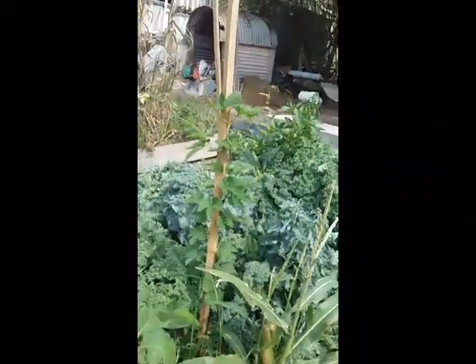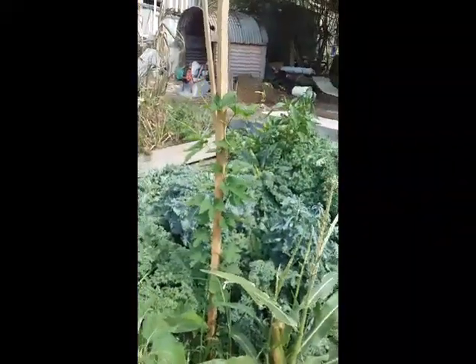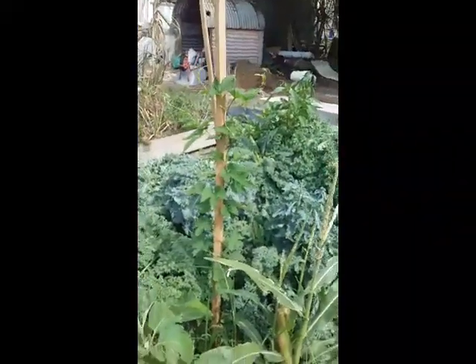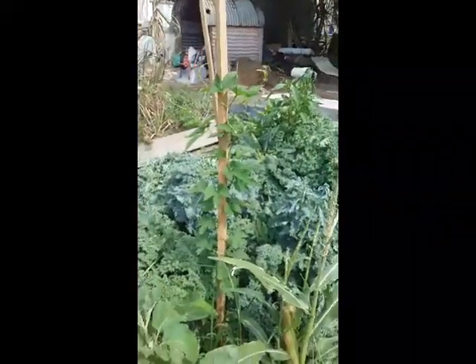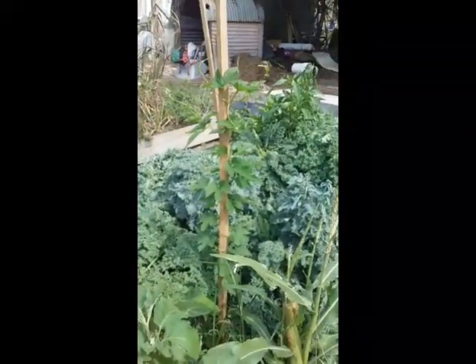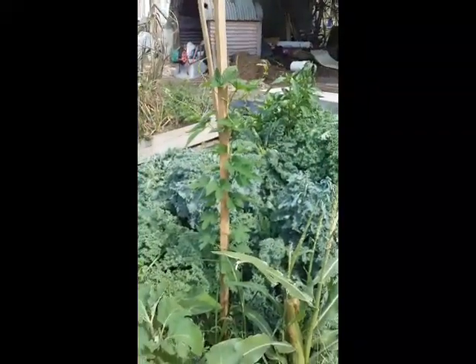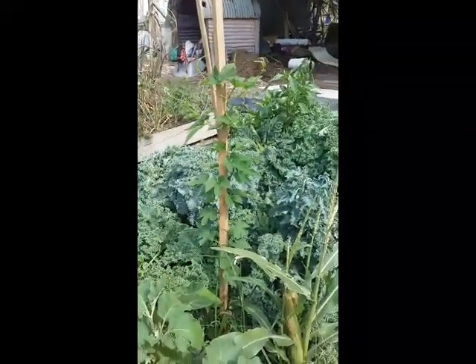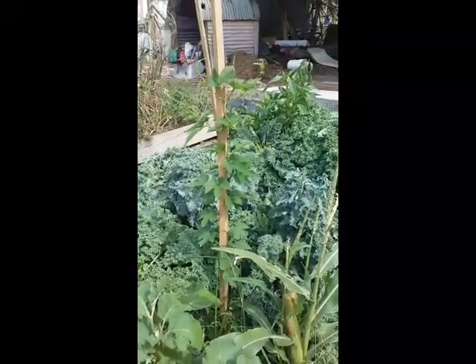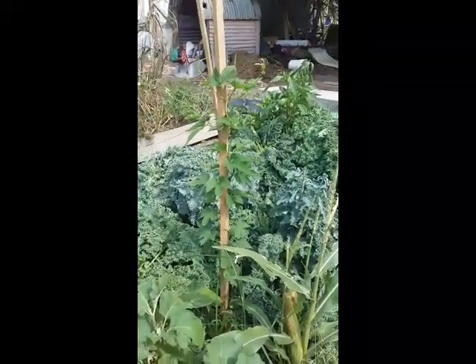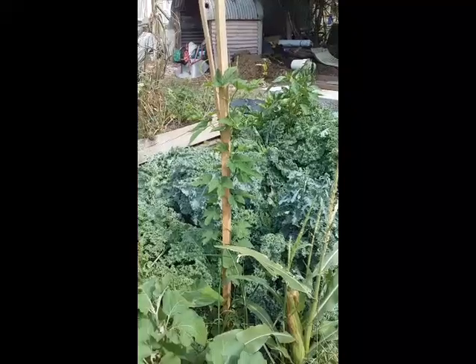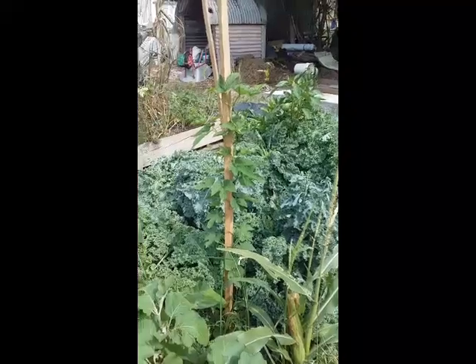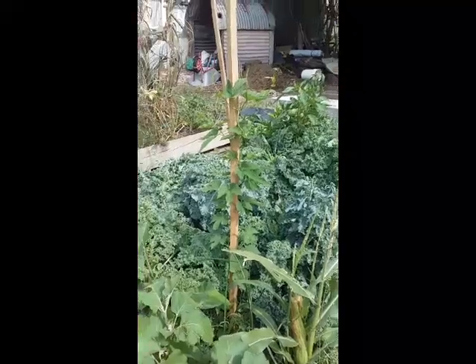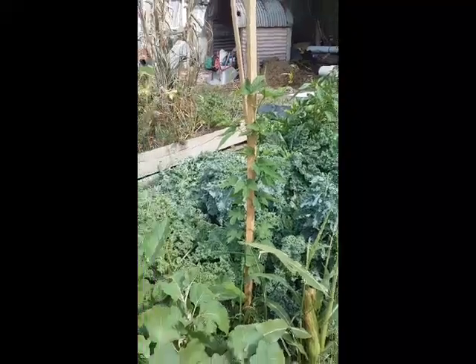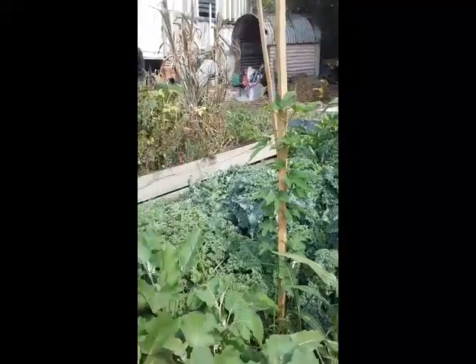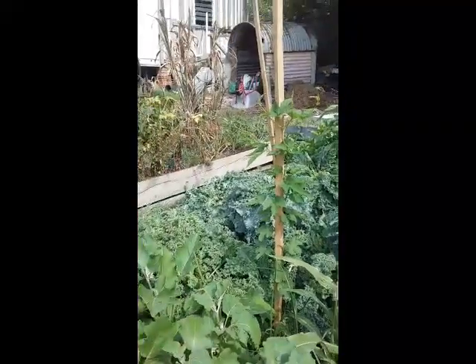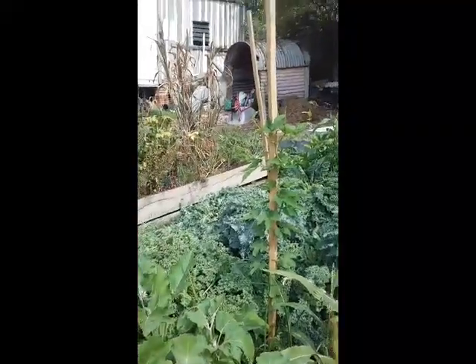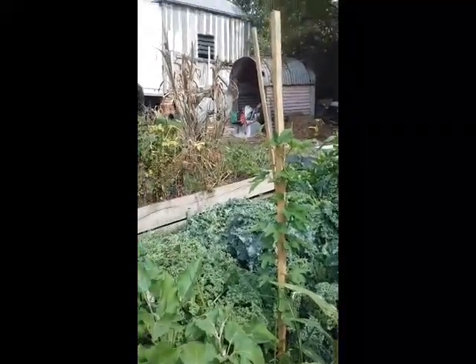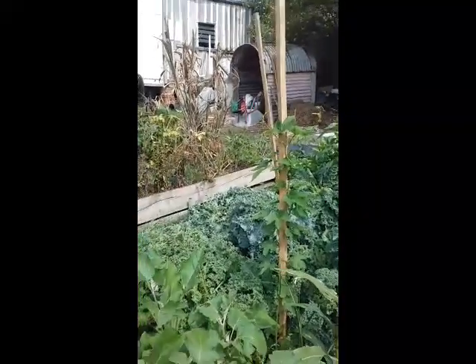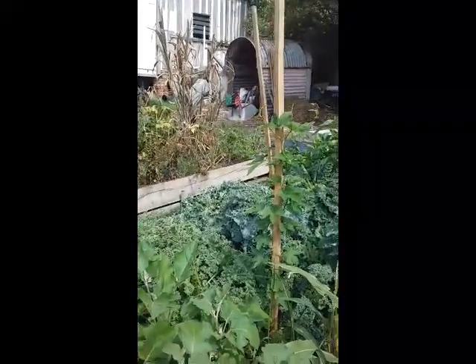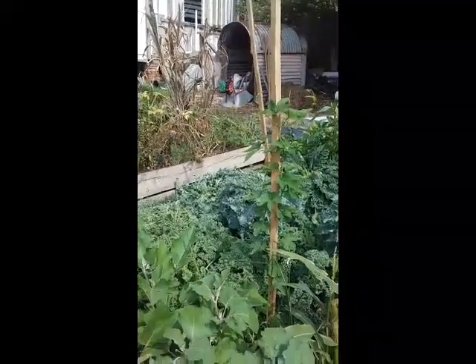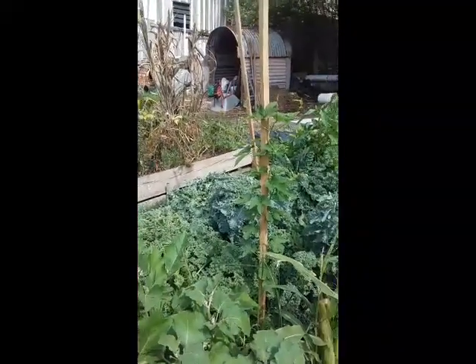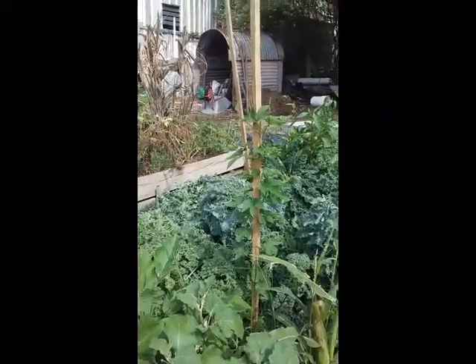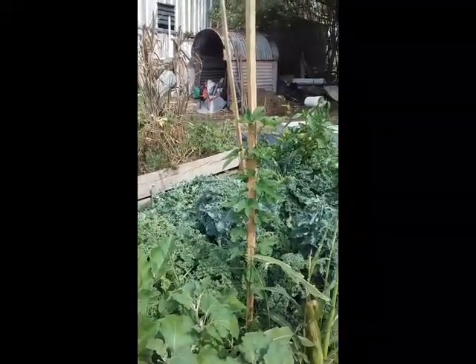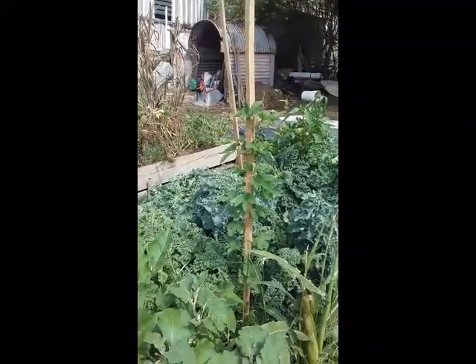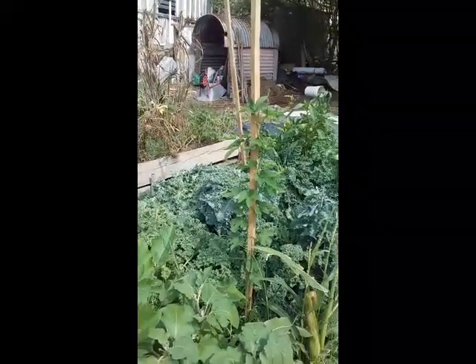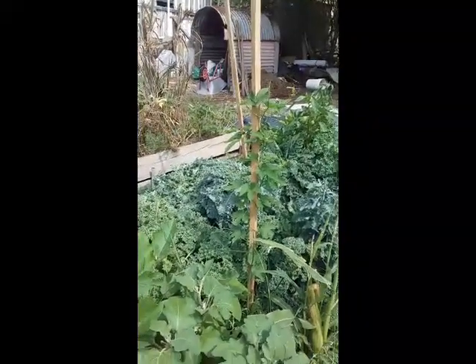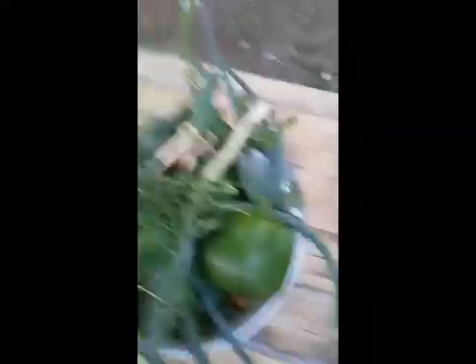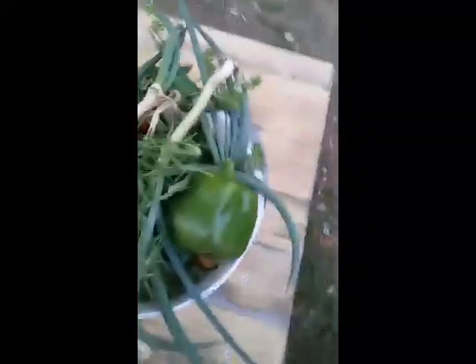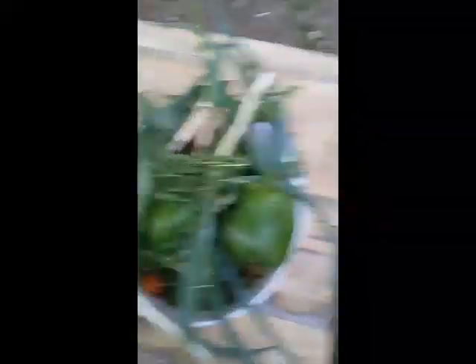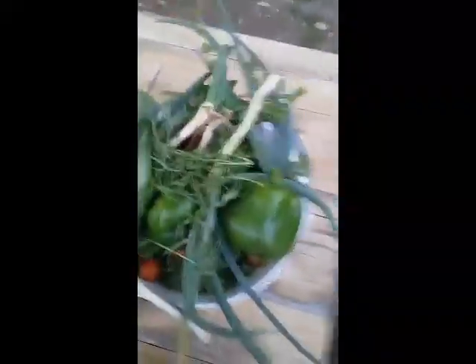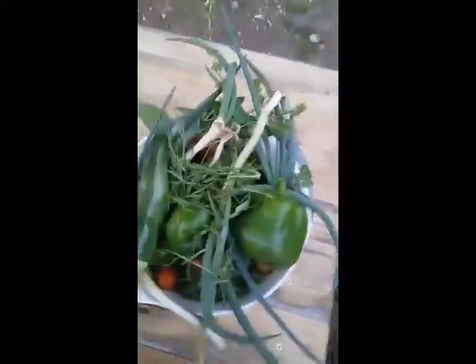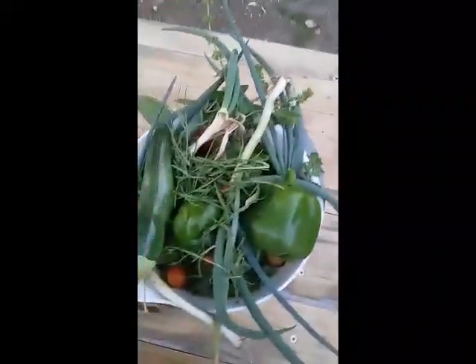And there's my Cascade hops — that's Cascade, that one. That's probably the most advanced of the hop varieties.